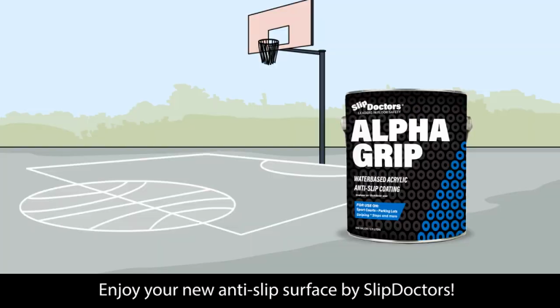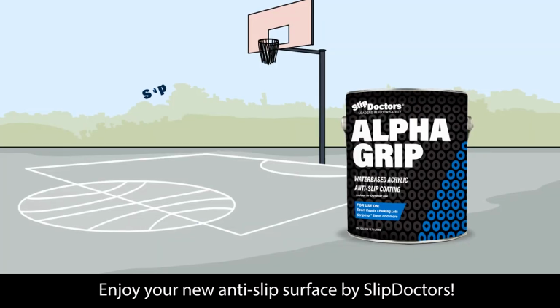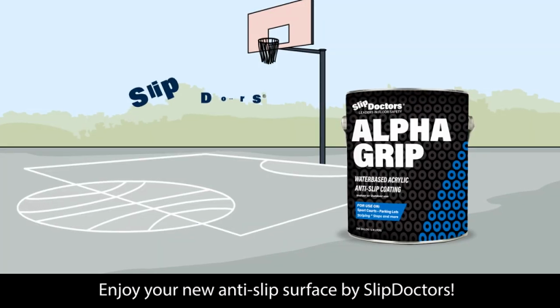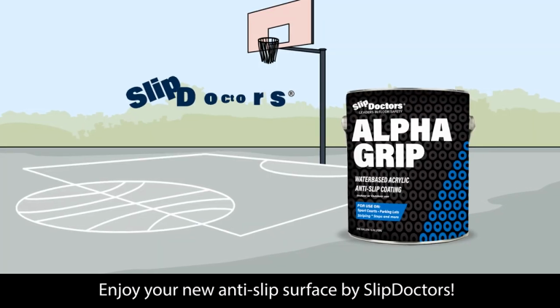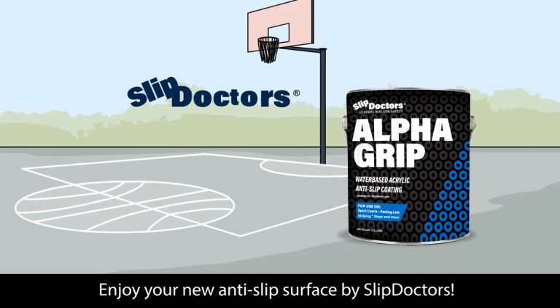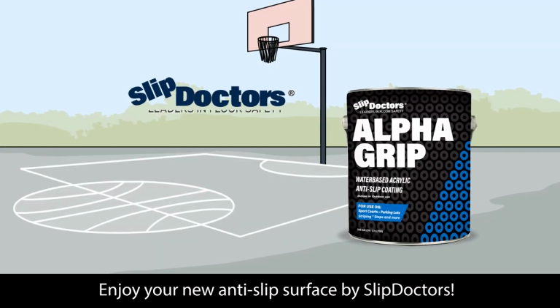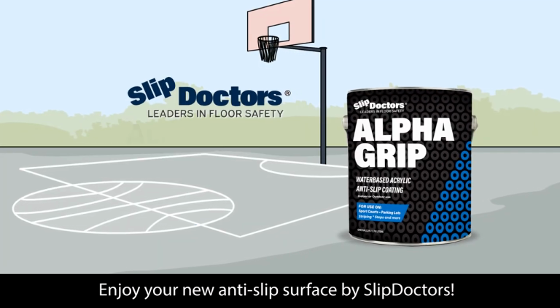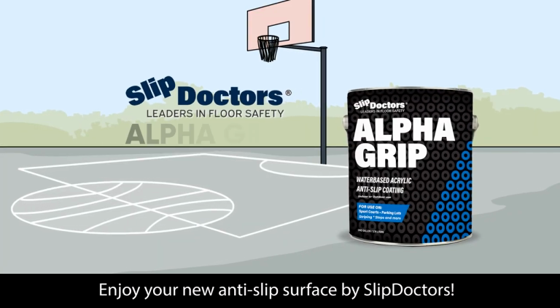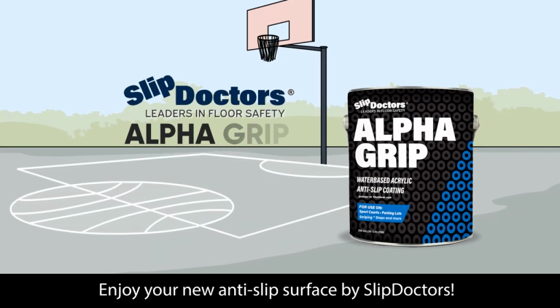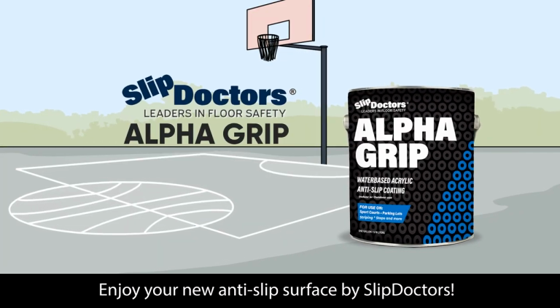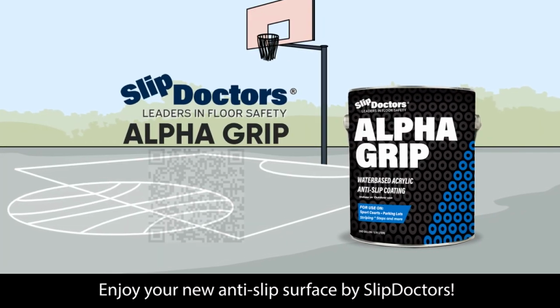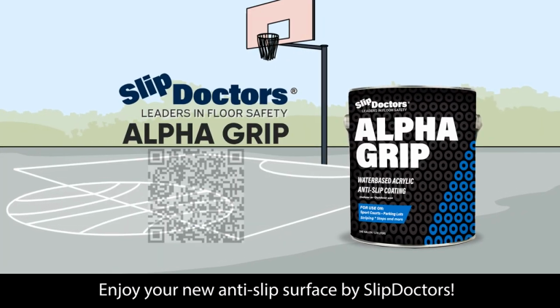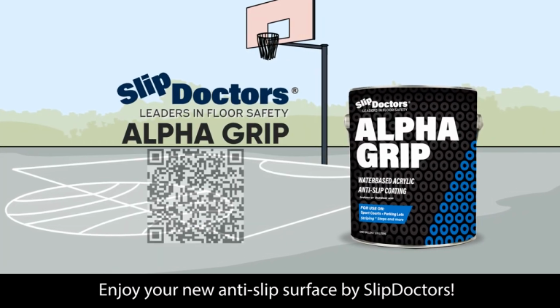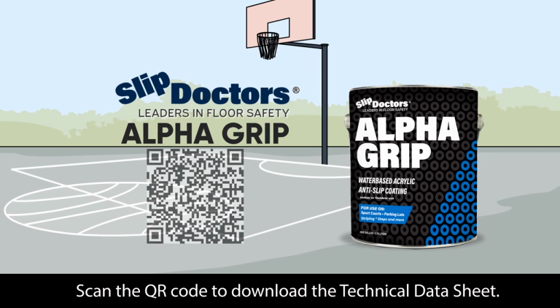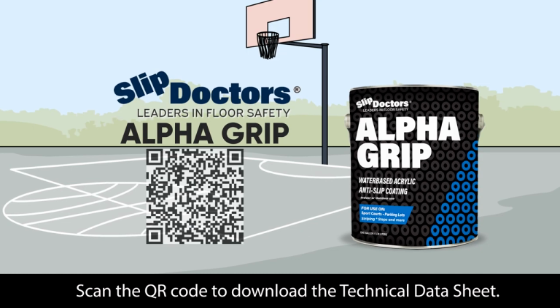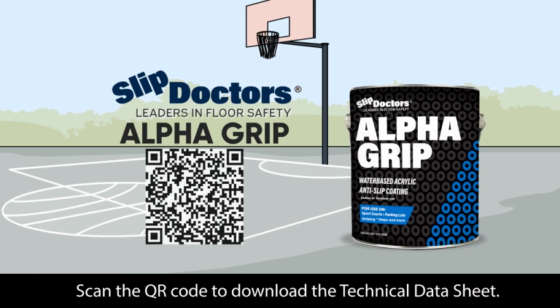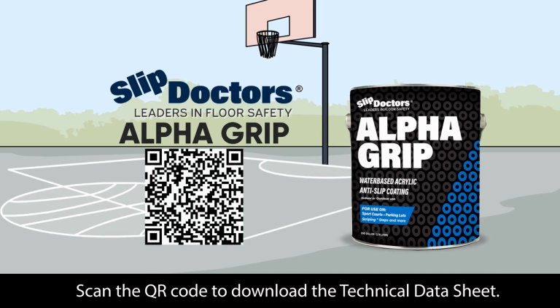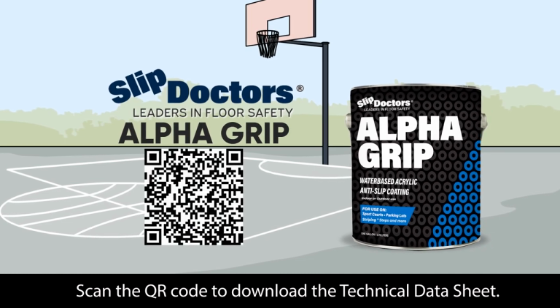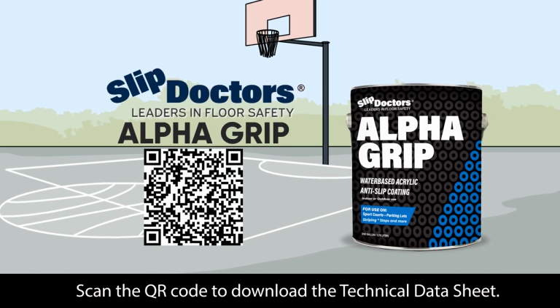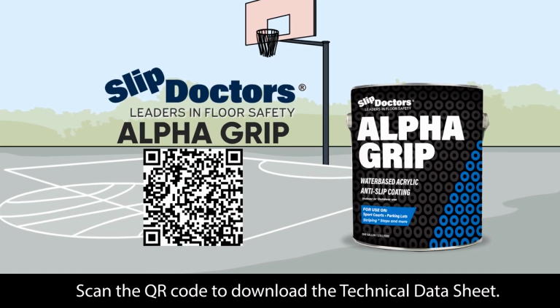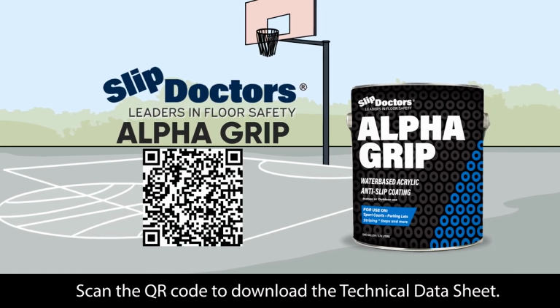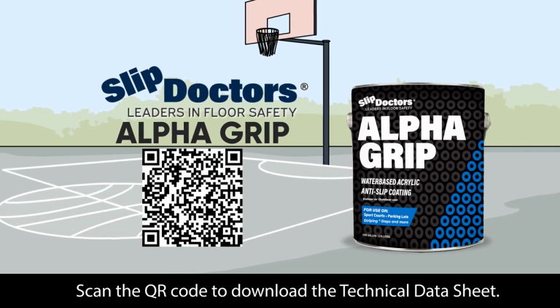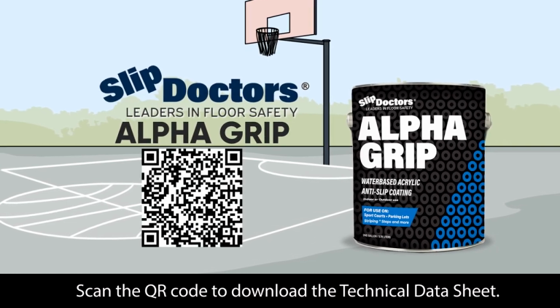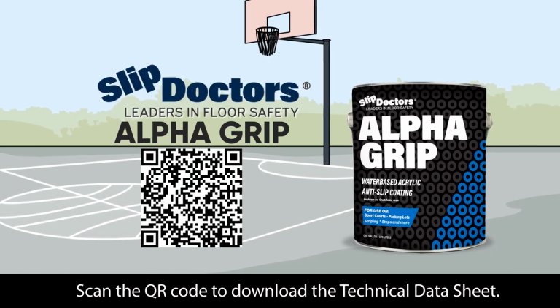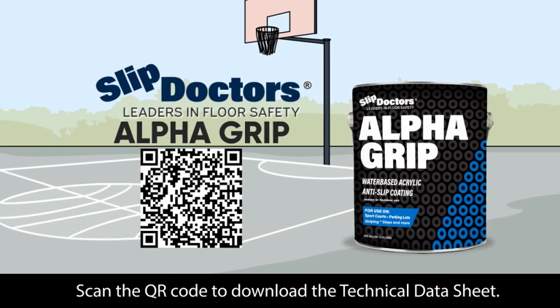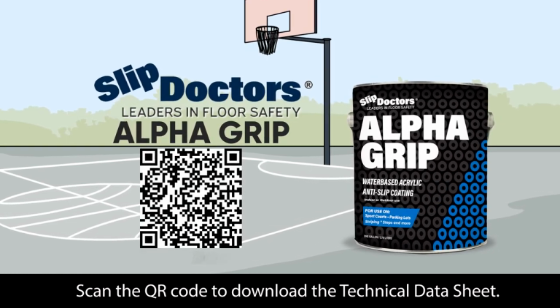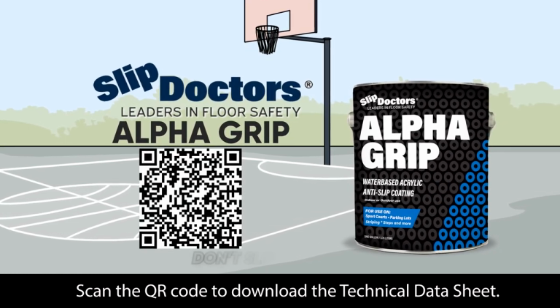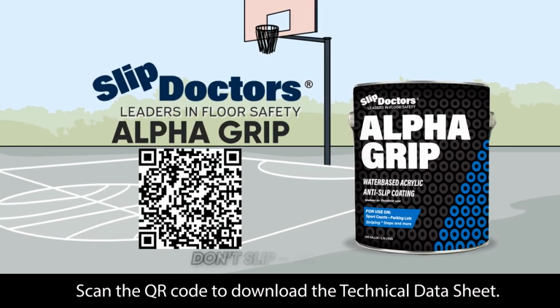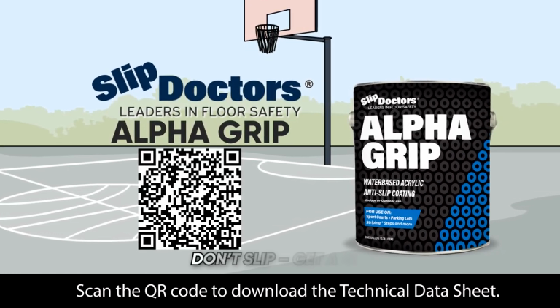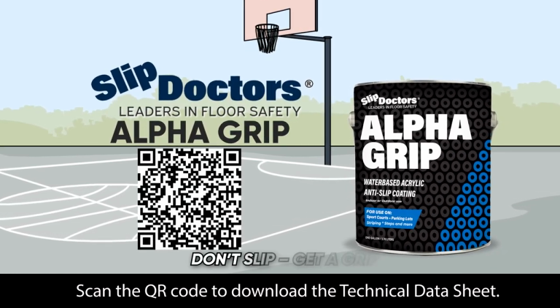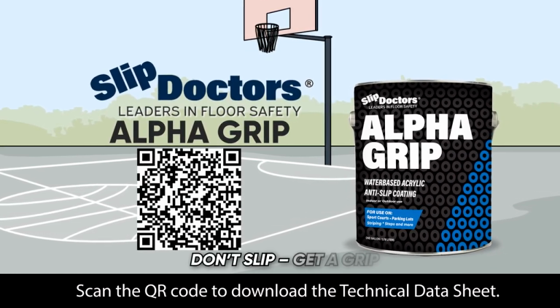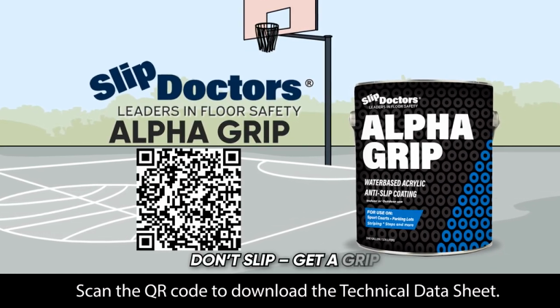Enjoy your new anti-slip surface by Slip Doctors. Scan the QR code to download the technical data sheet. Don't slip. Get a grip.